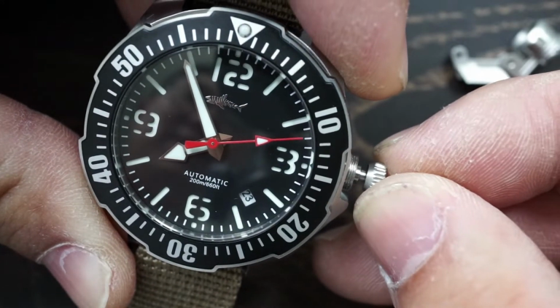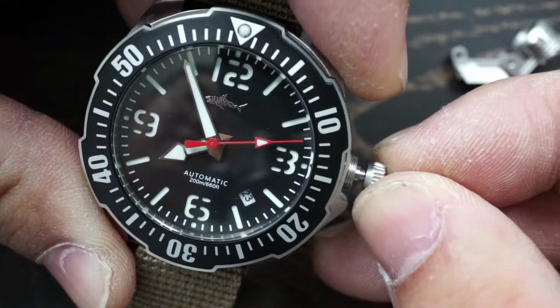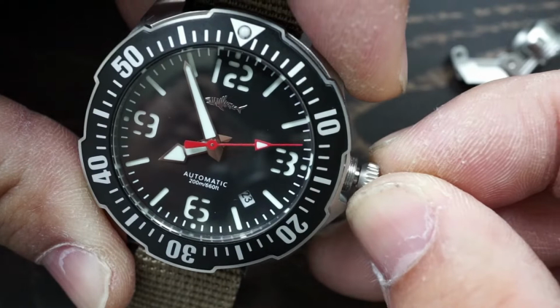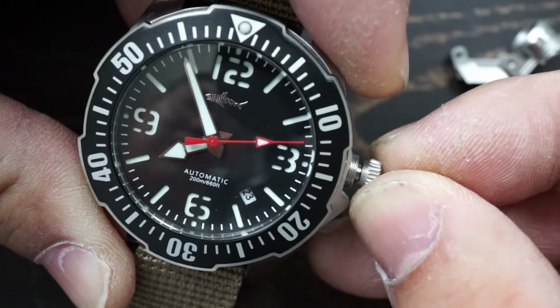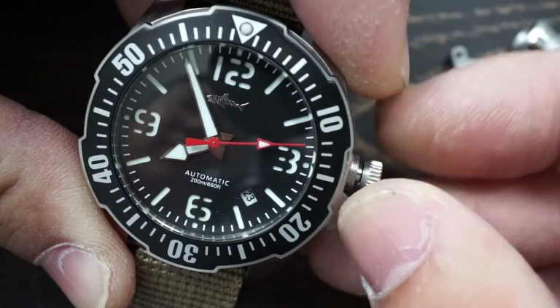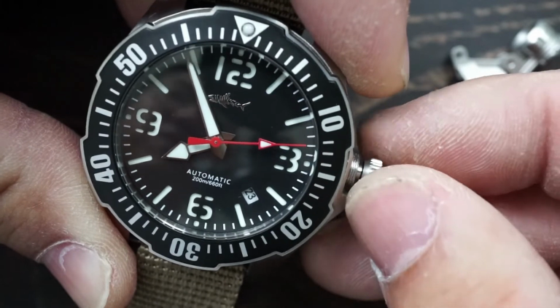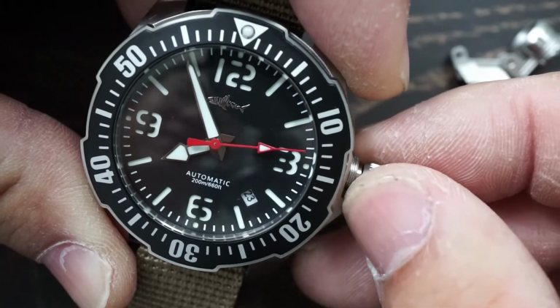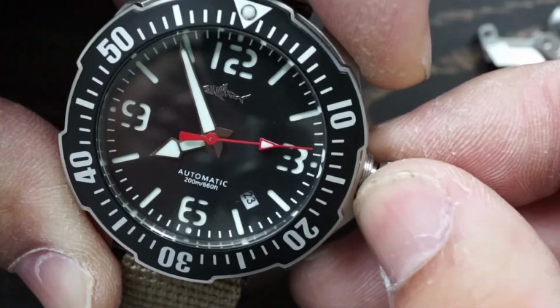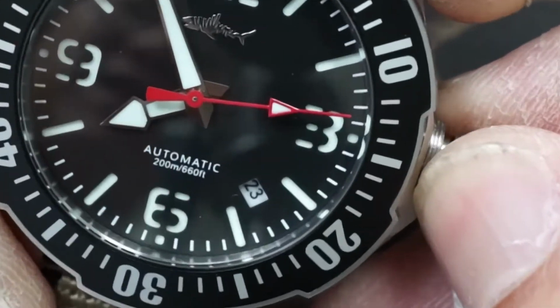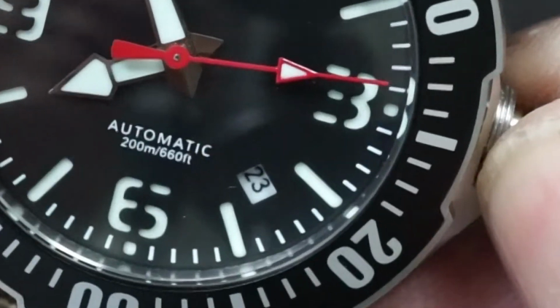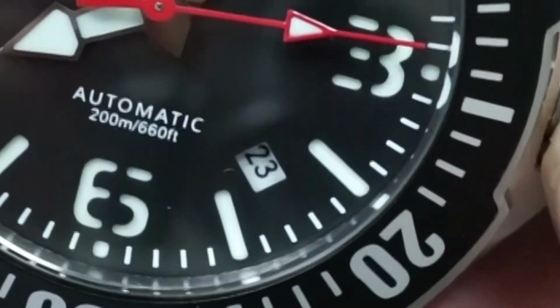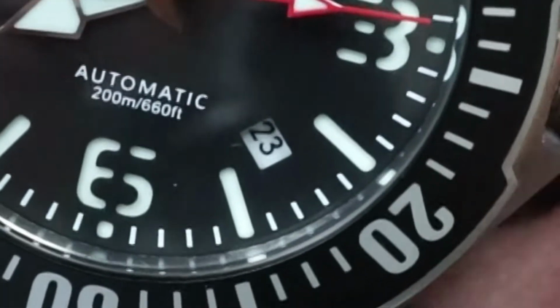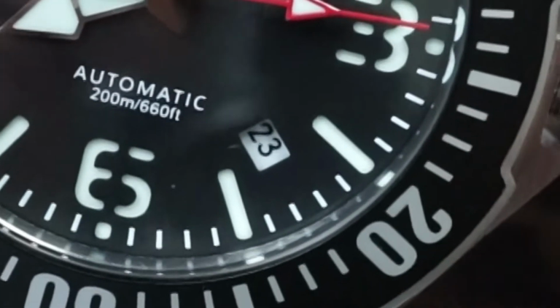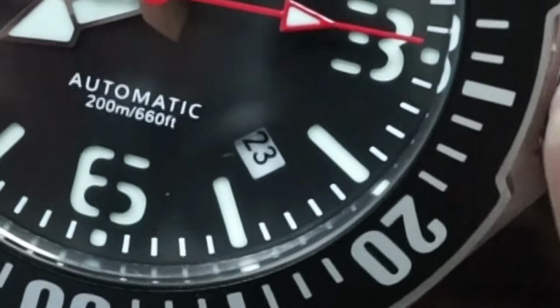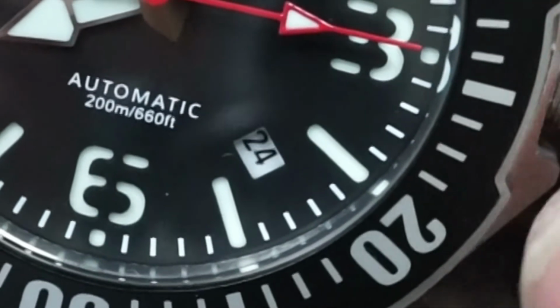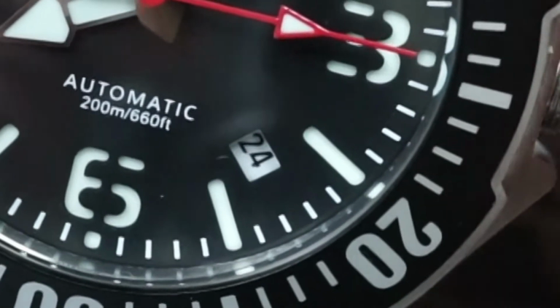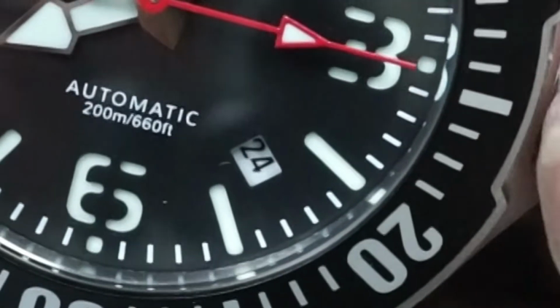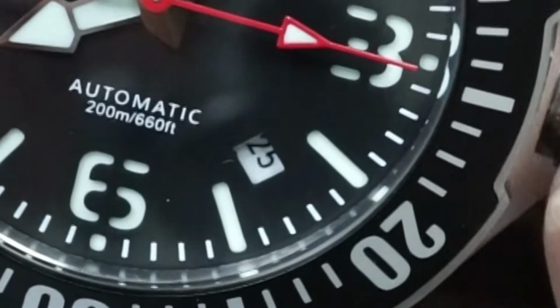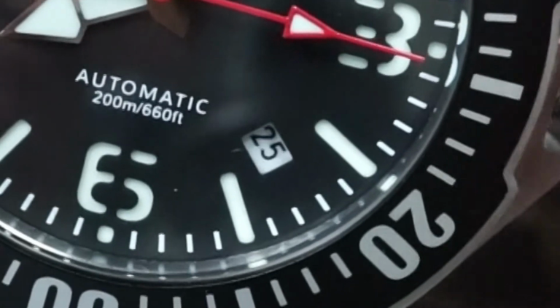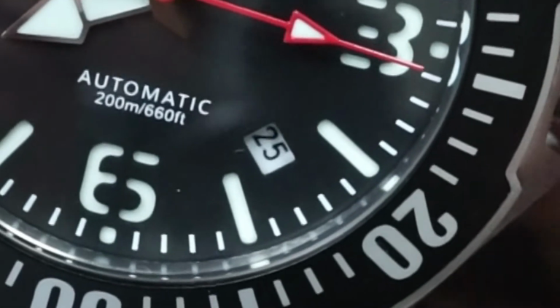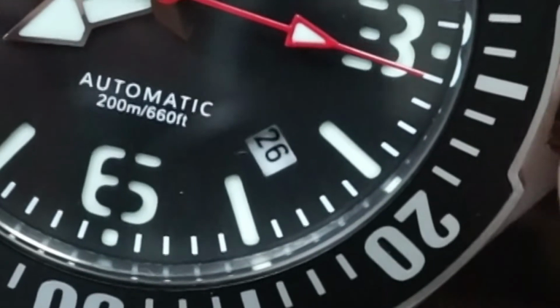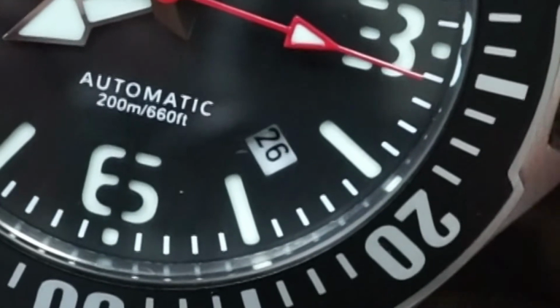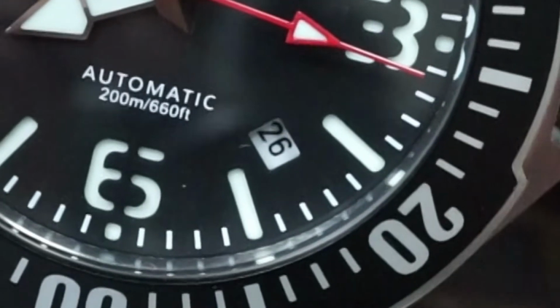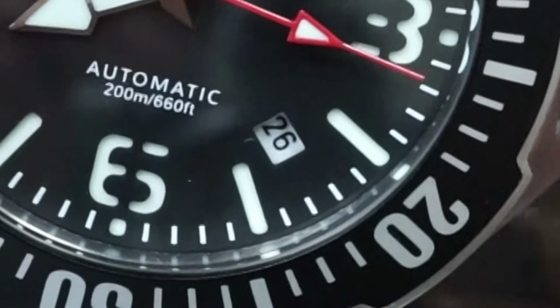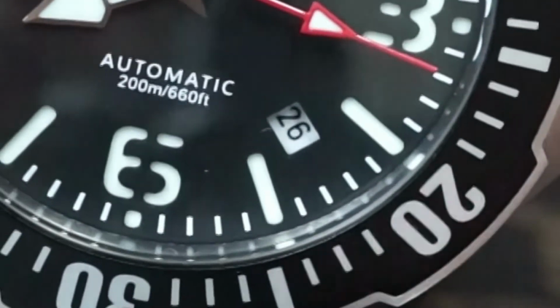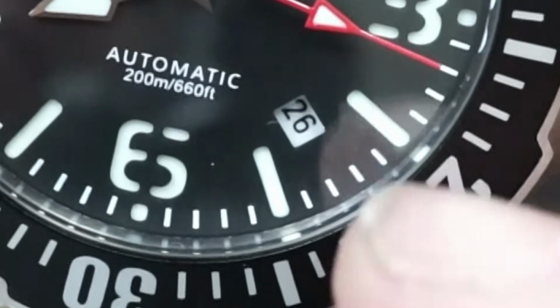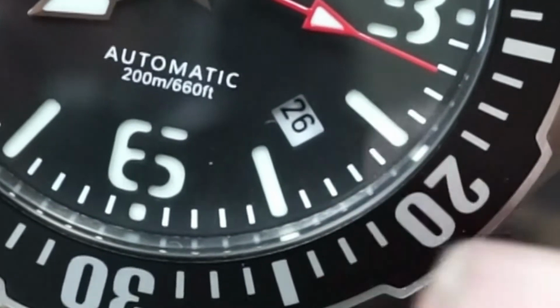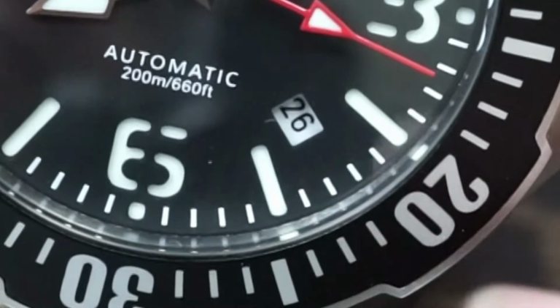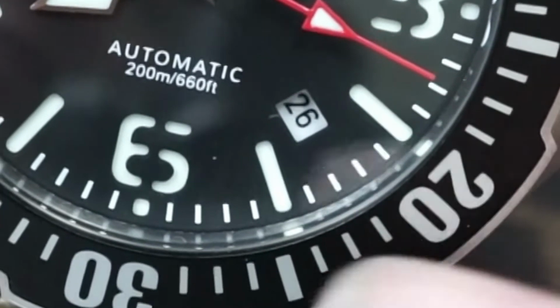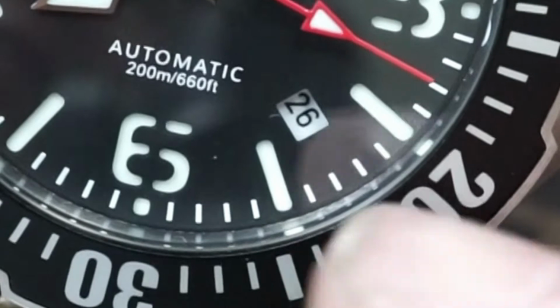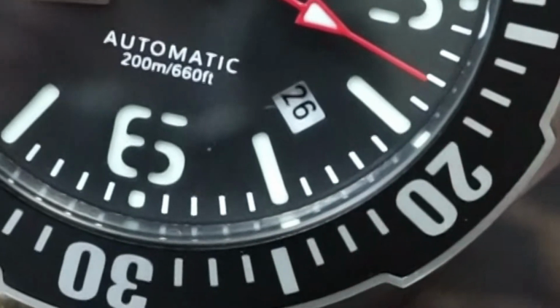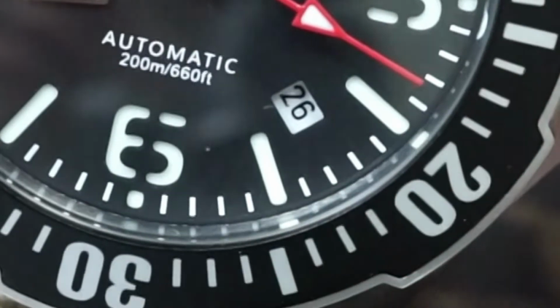The first click, just like any other watch, will adjust the date on the date window.